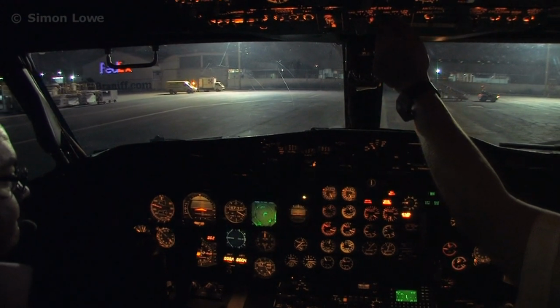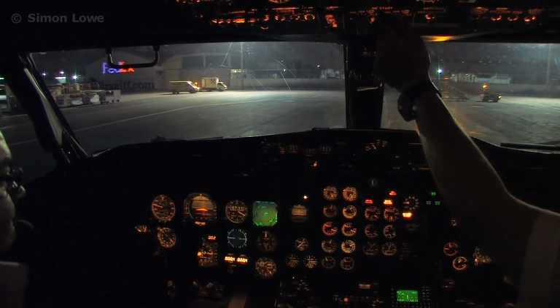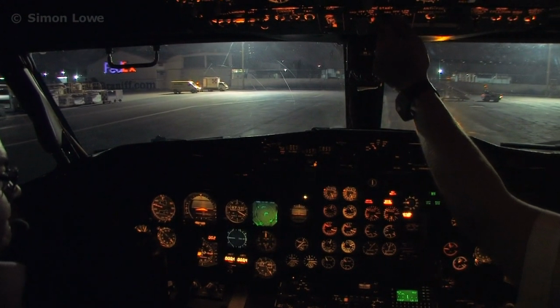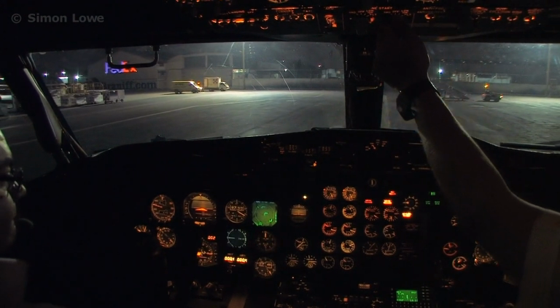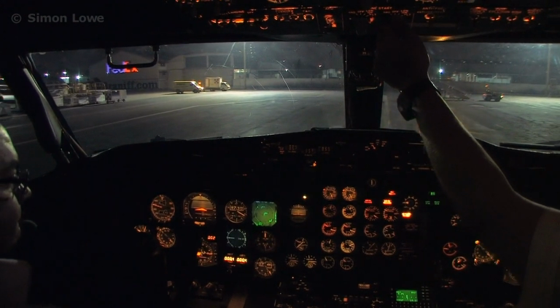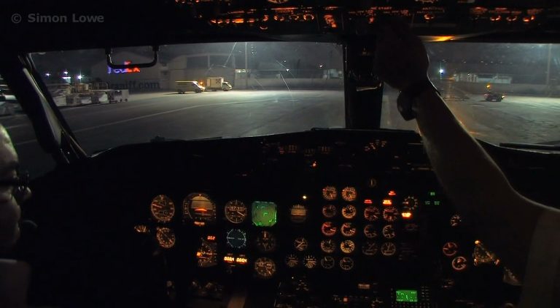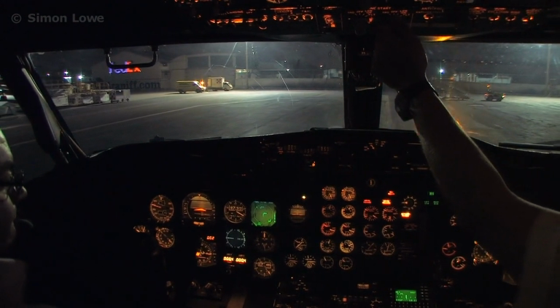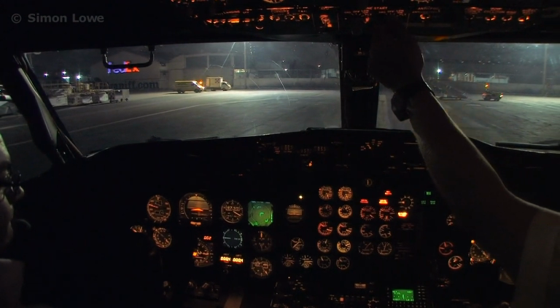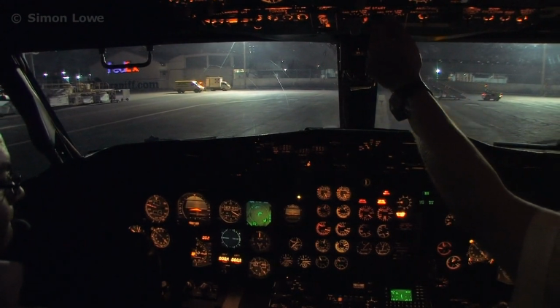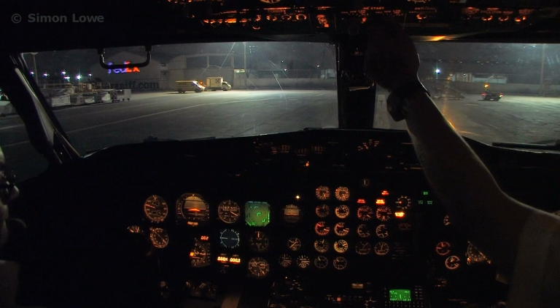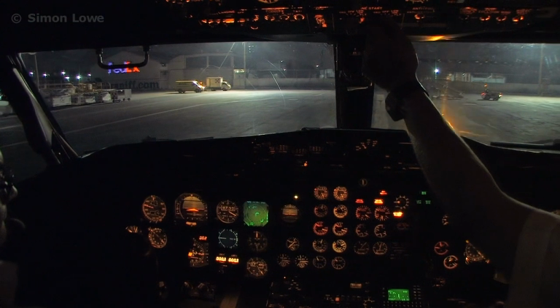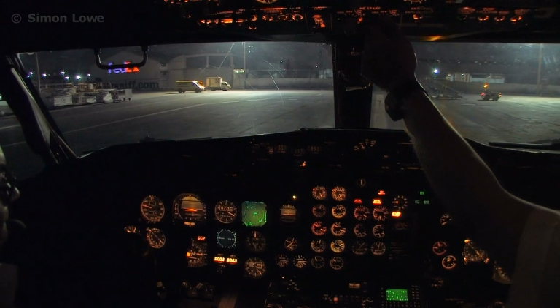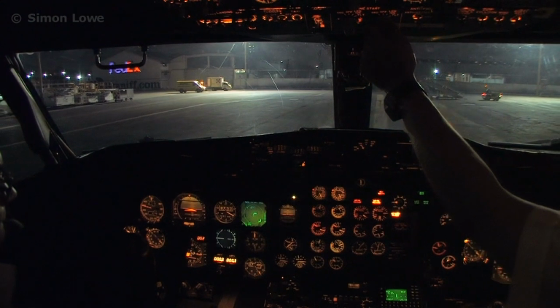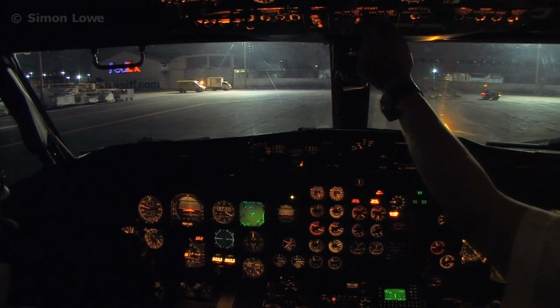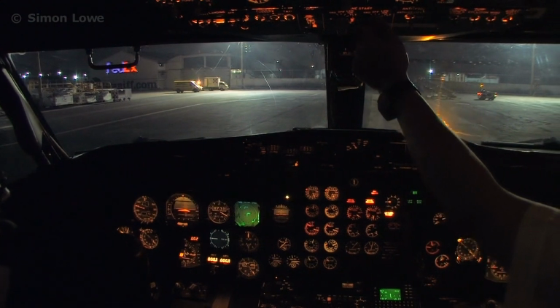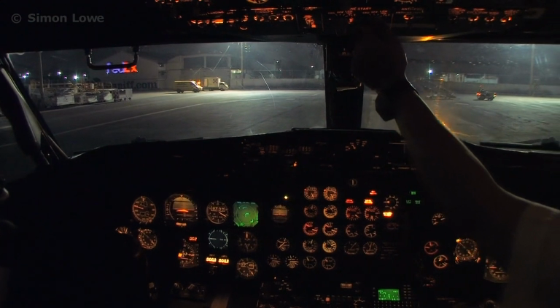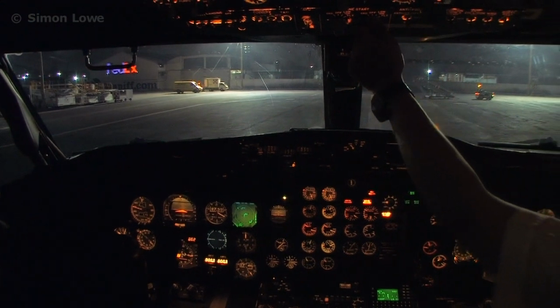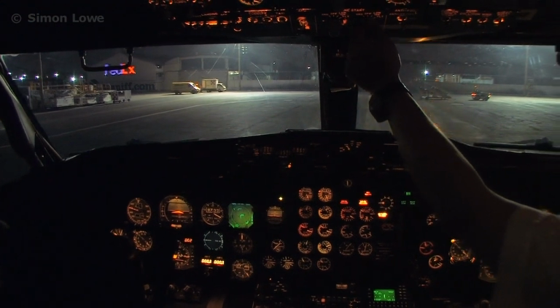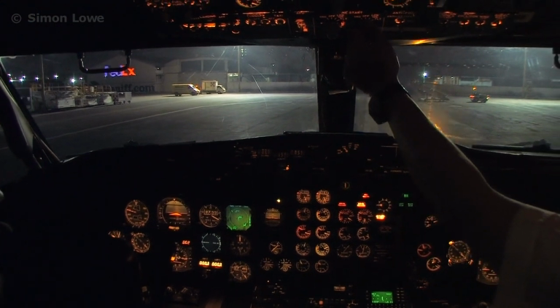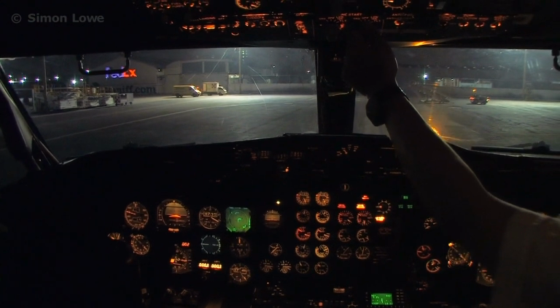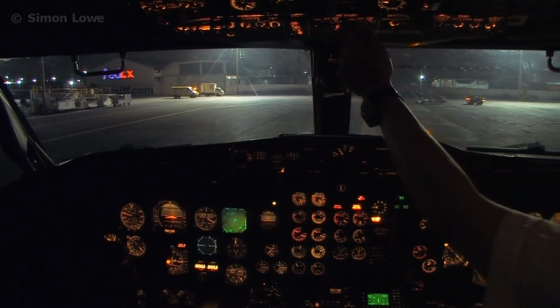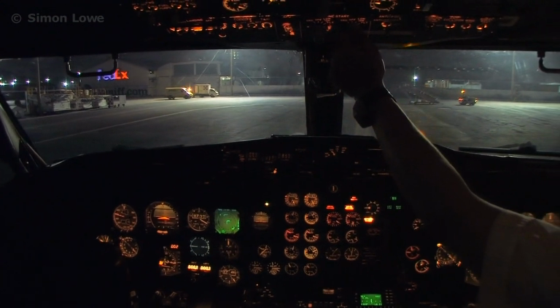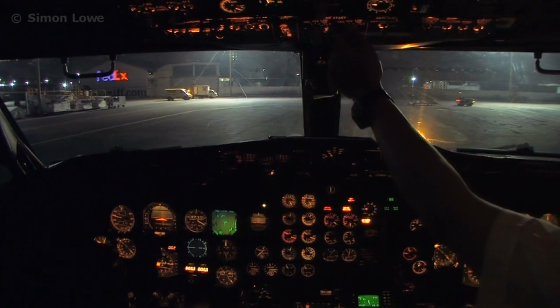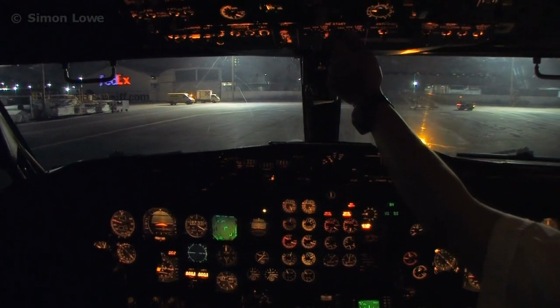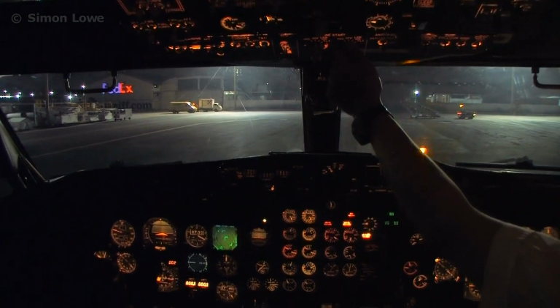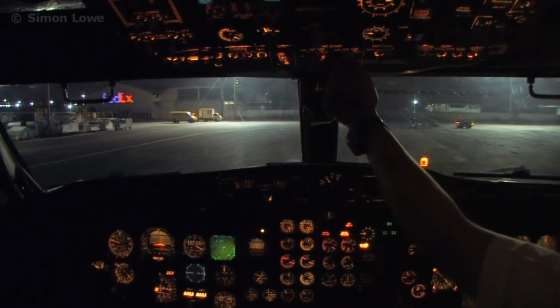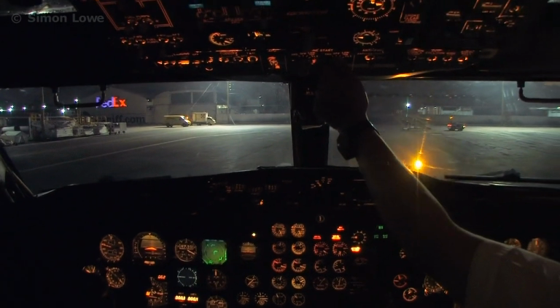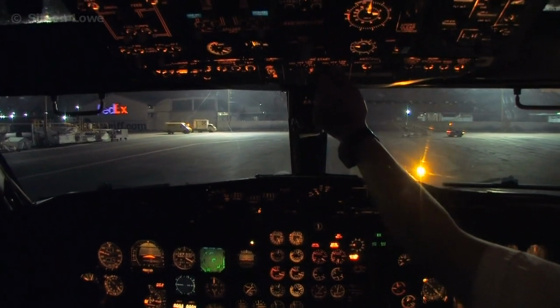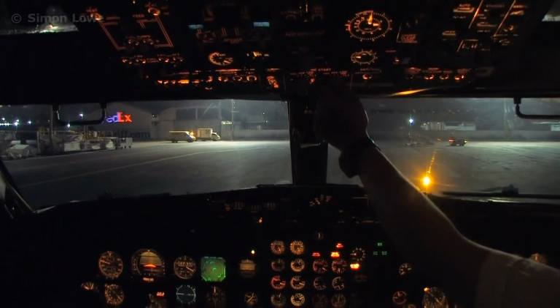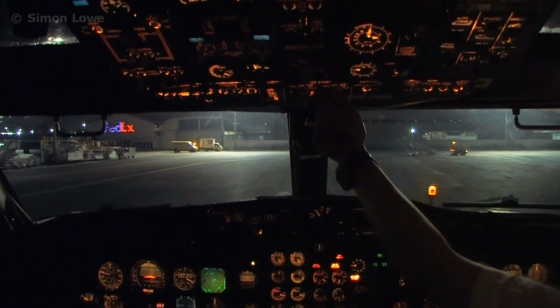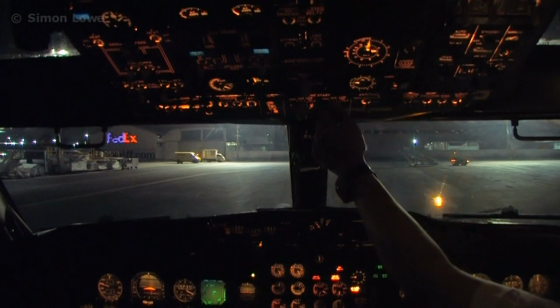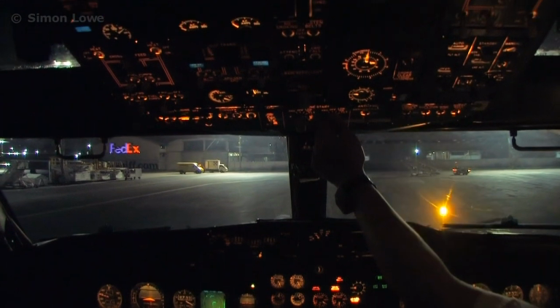This is 7-11. Pista 0-5 derecha, viento calmo, autorizado despegue. 25 en el aire, 25 en el aire. This is 7-11, please.